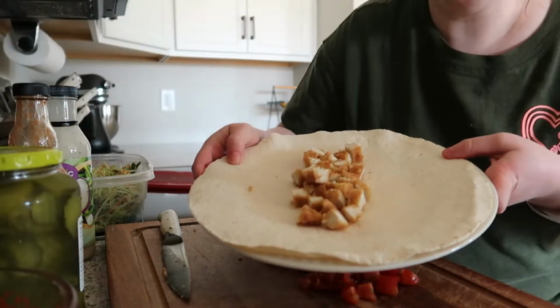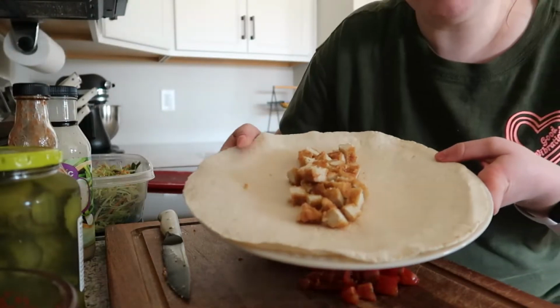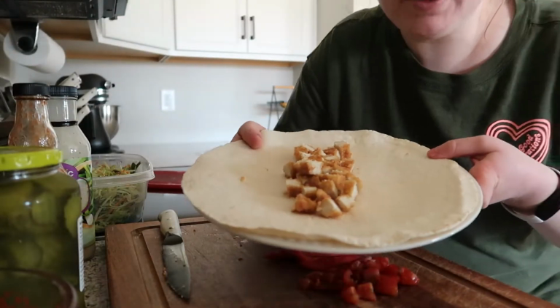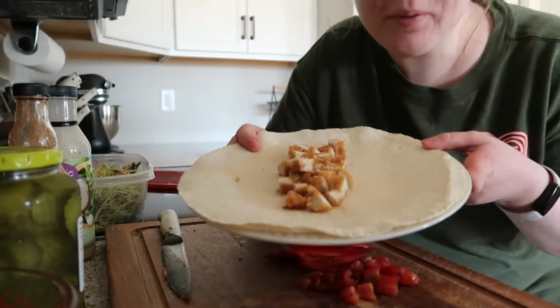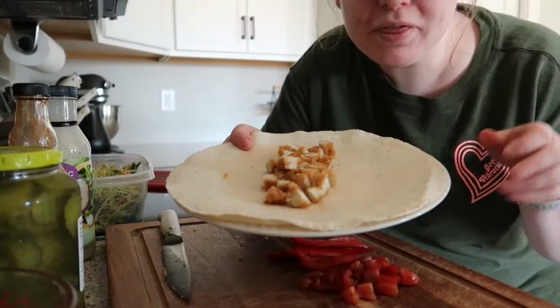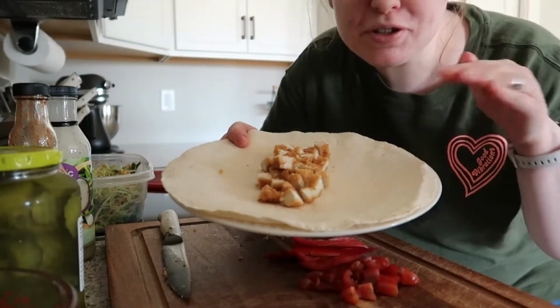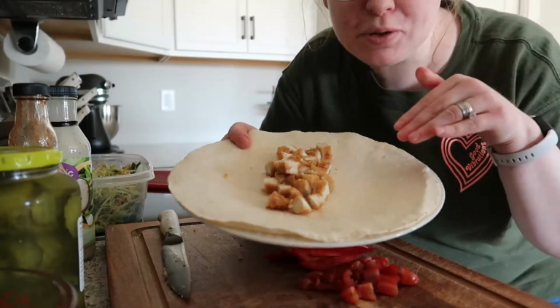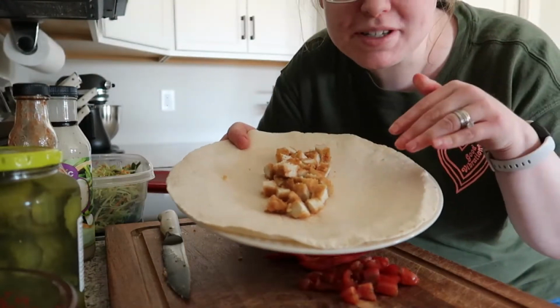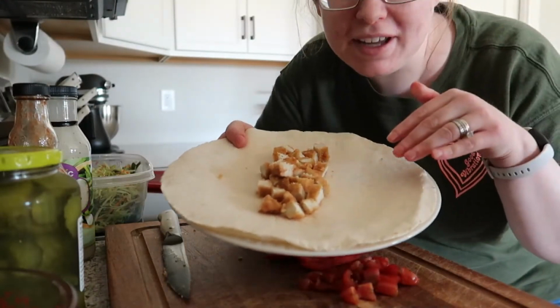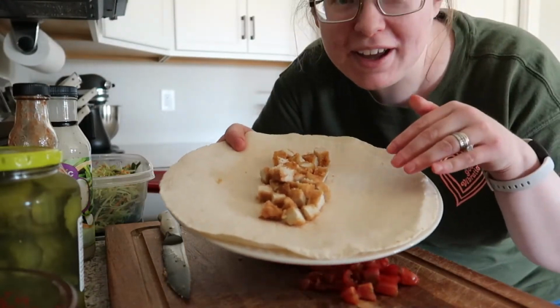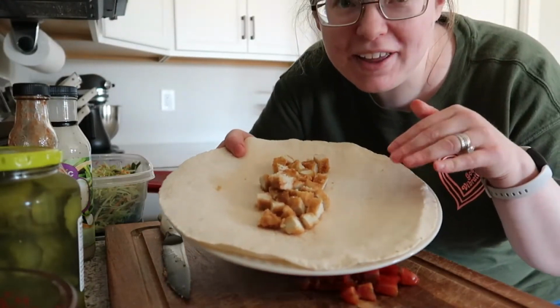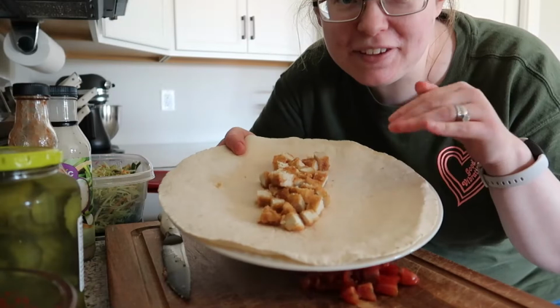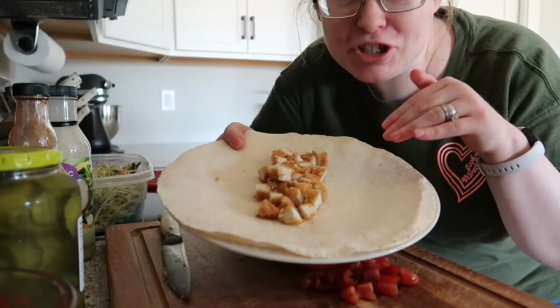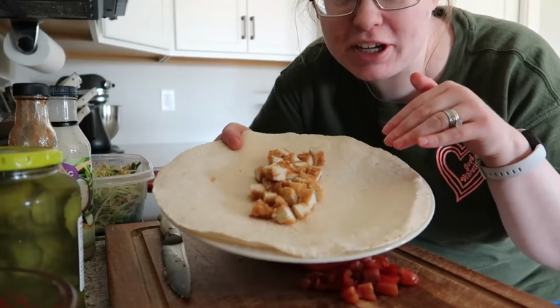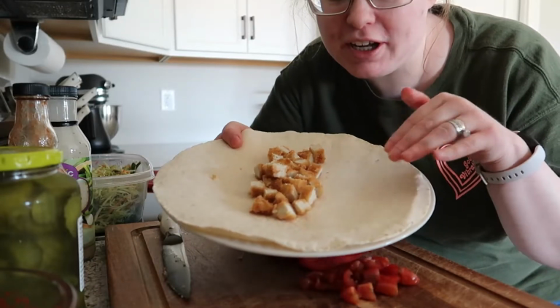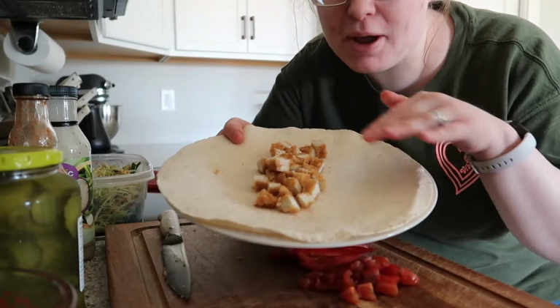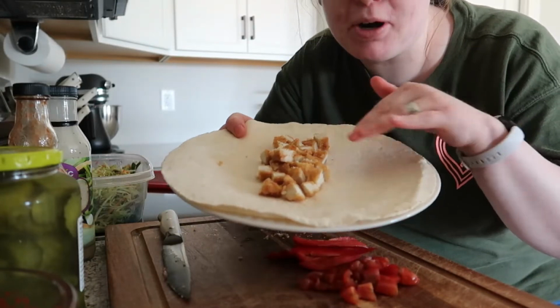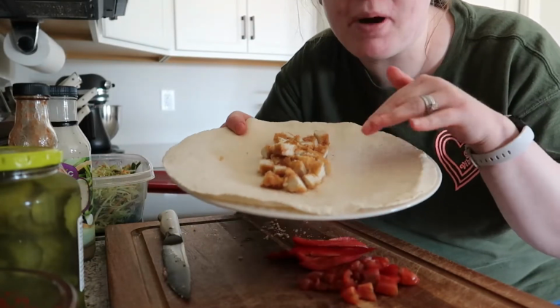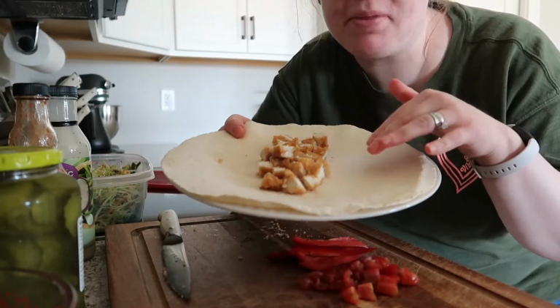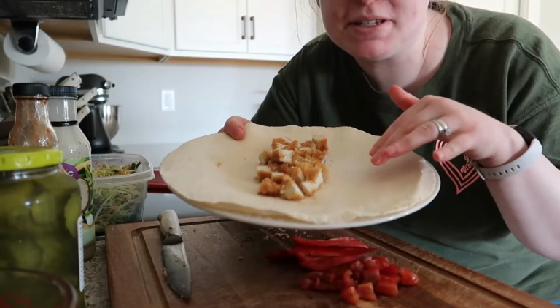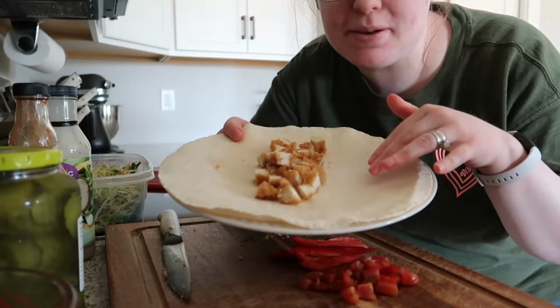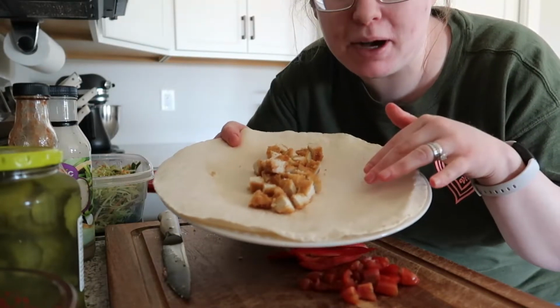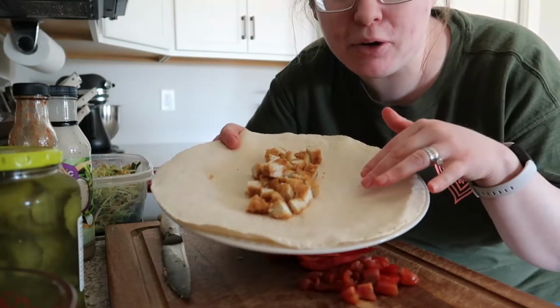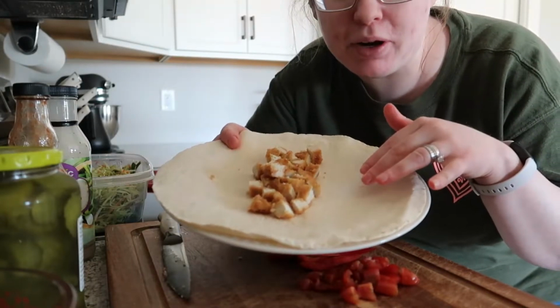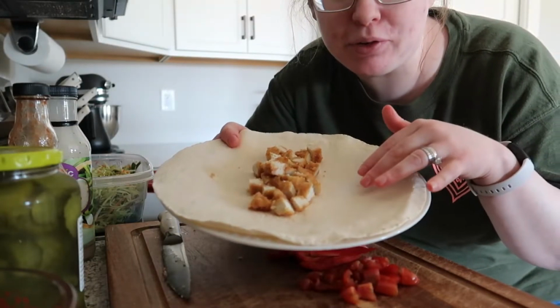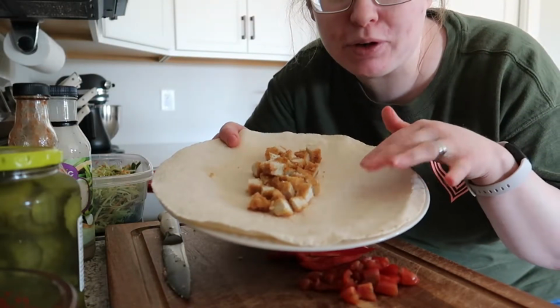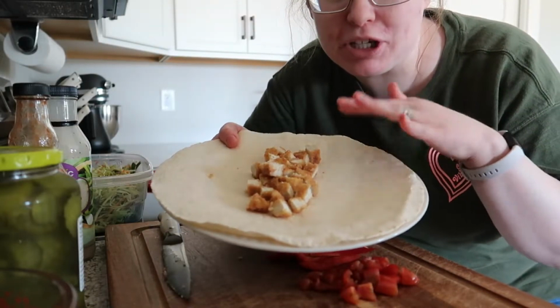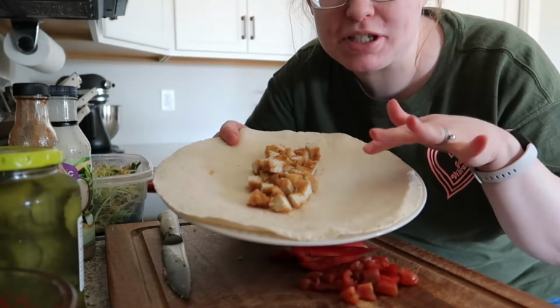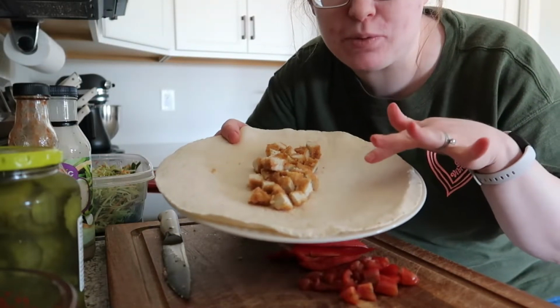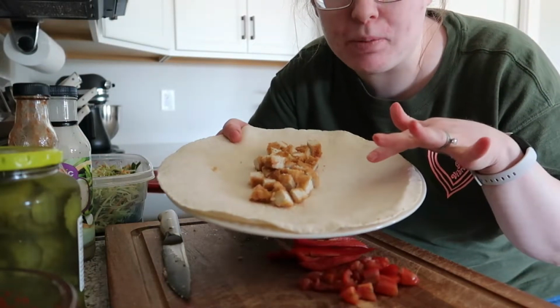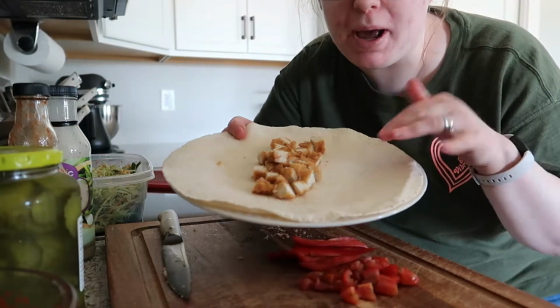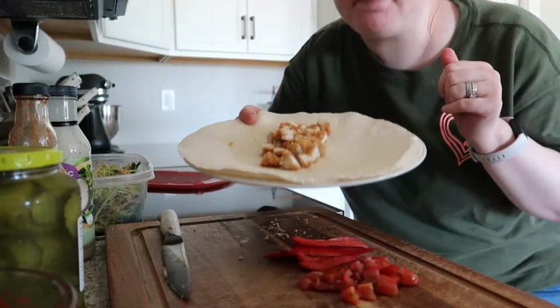With the tortilla and the chicken, I'm going to pop this in the microwave real quick just to warm it up.